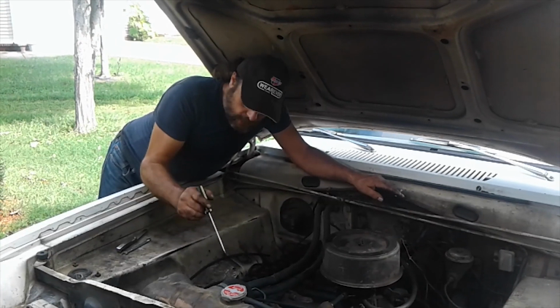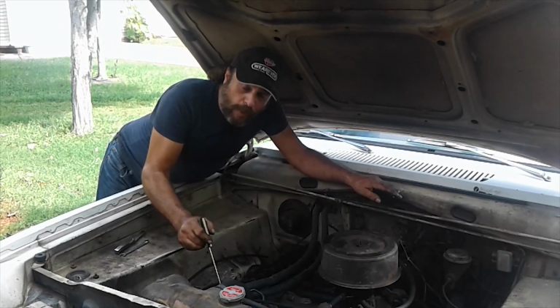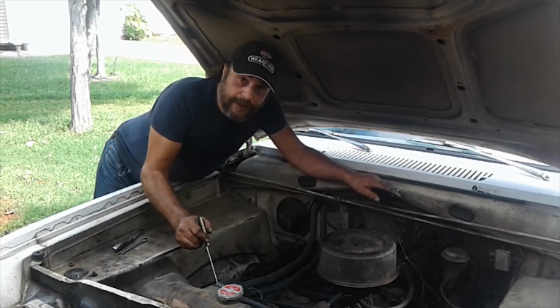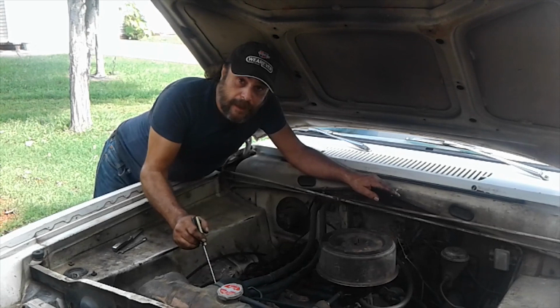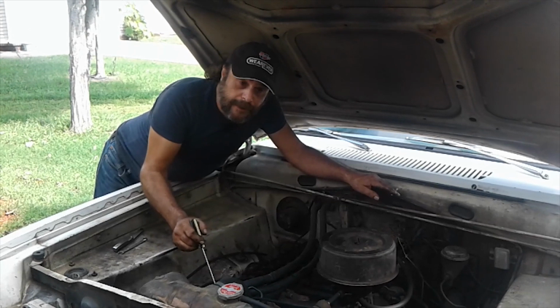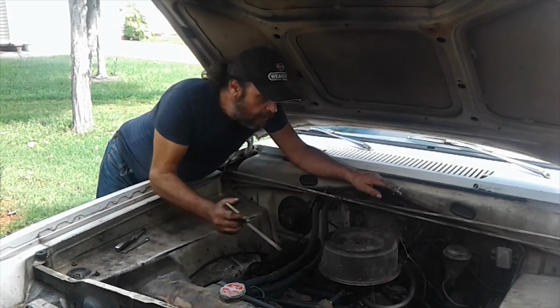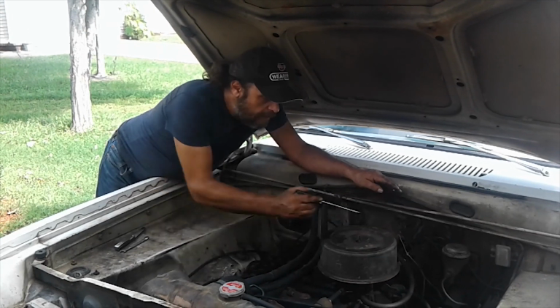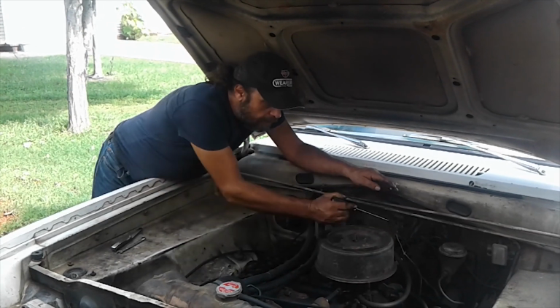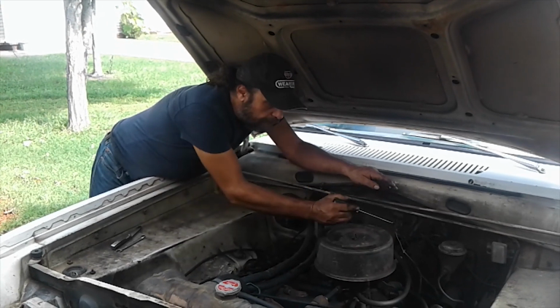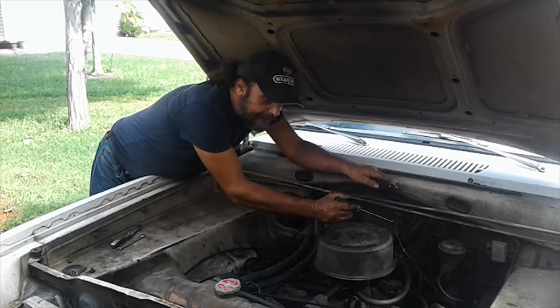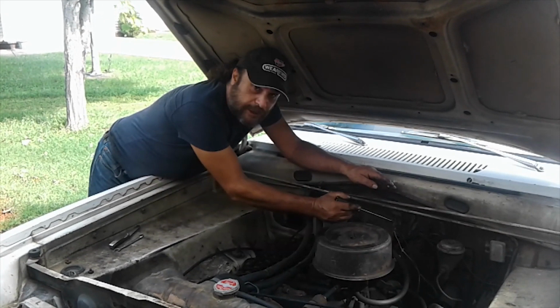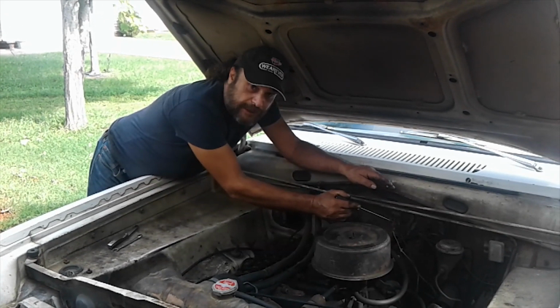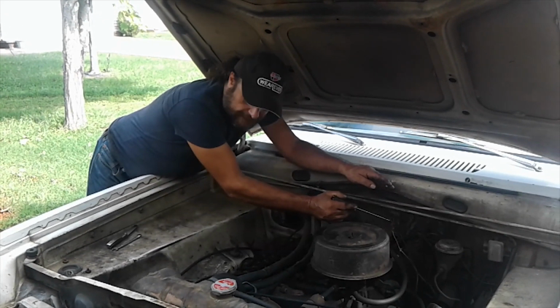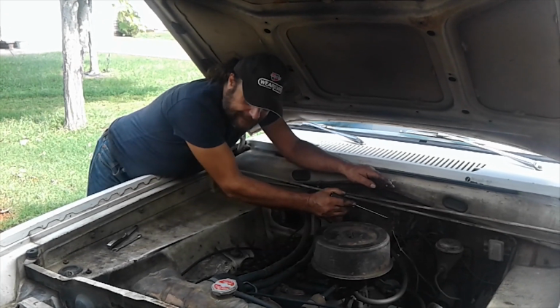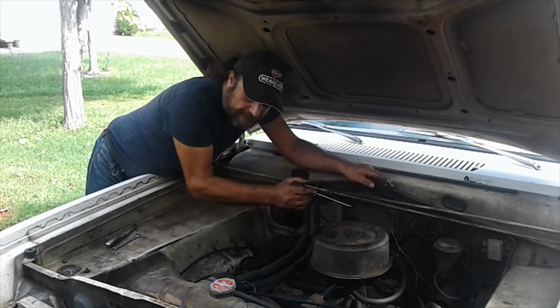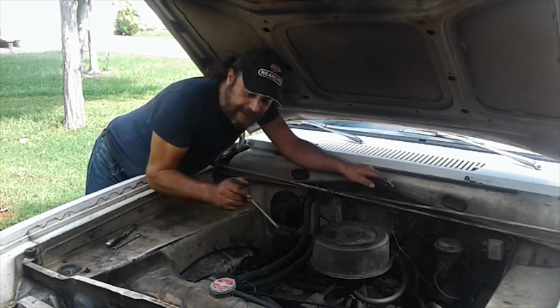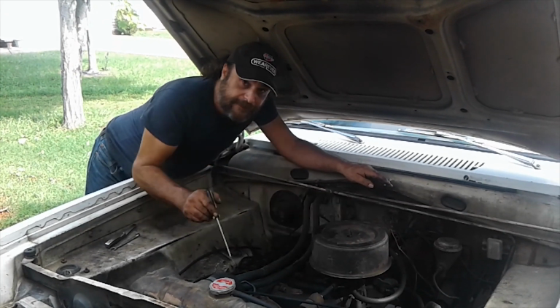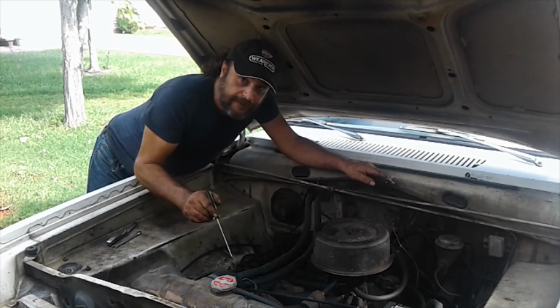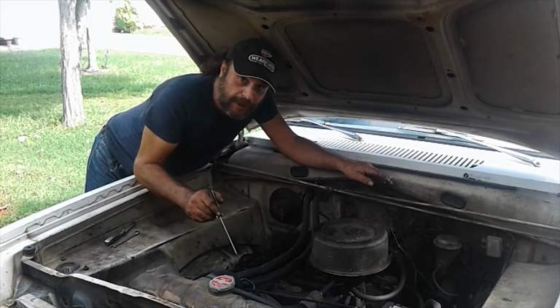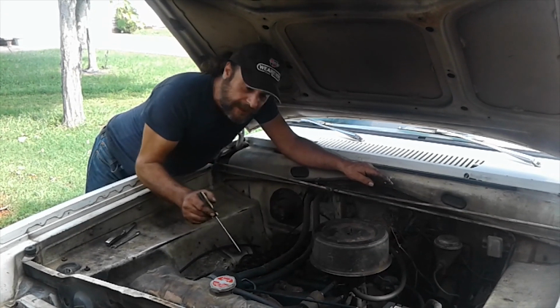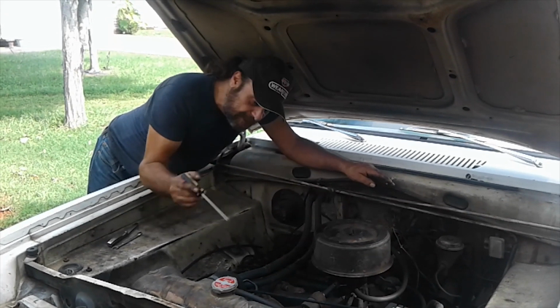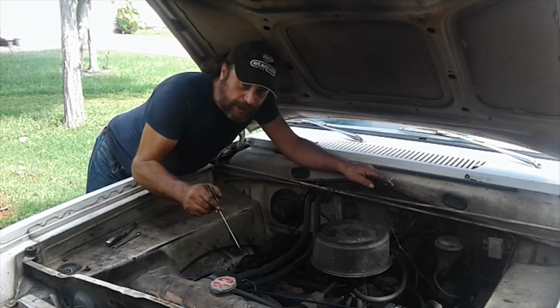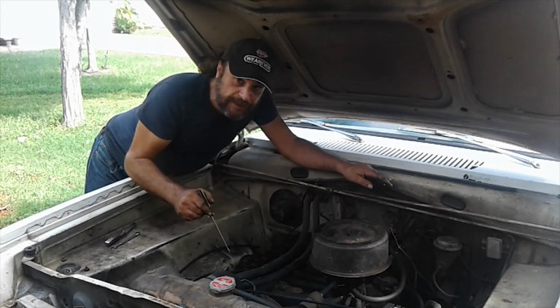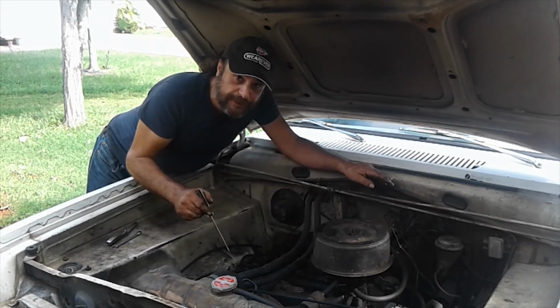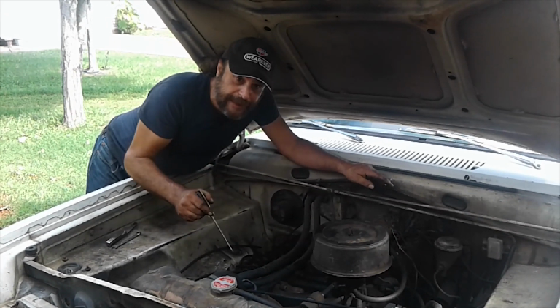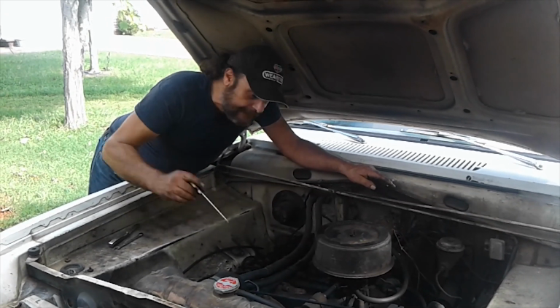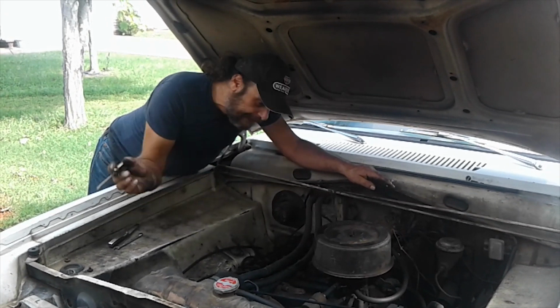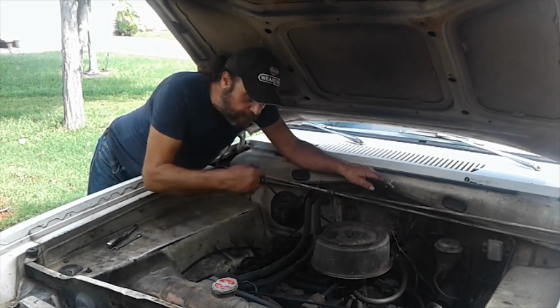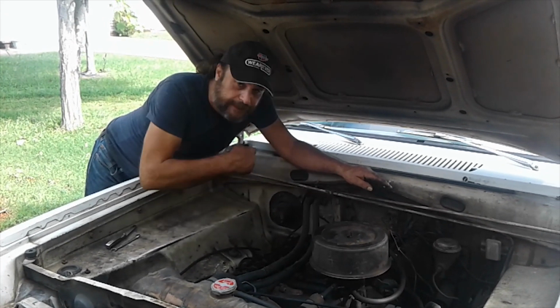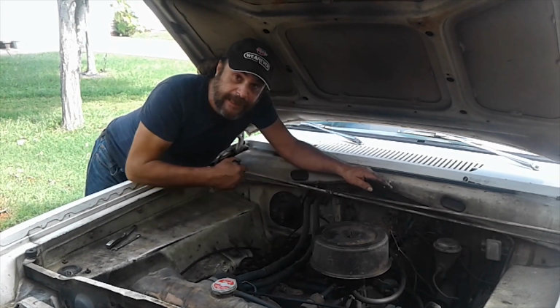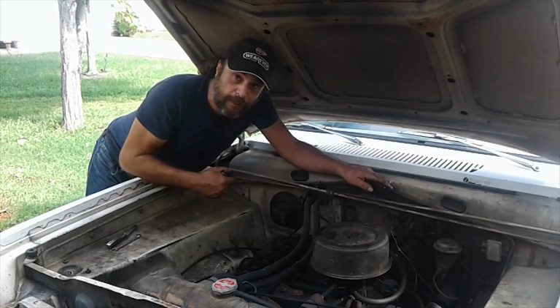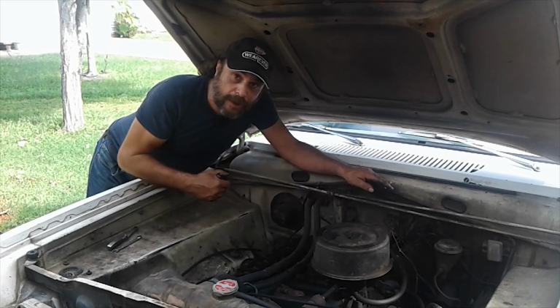Number one done. Bump the engine until you see the next intake valve close and start the procedure again. Keep going until you hit them all.